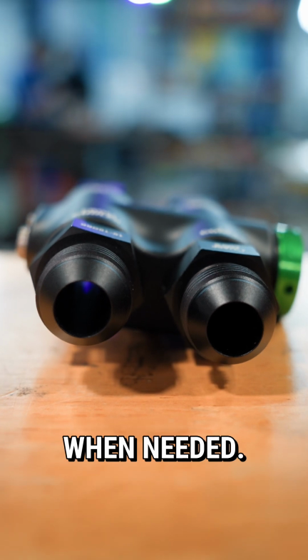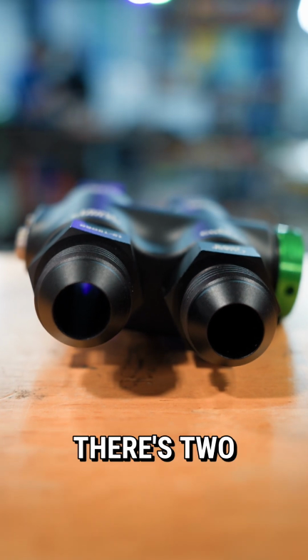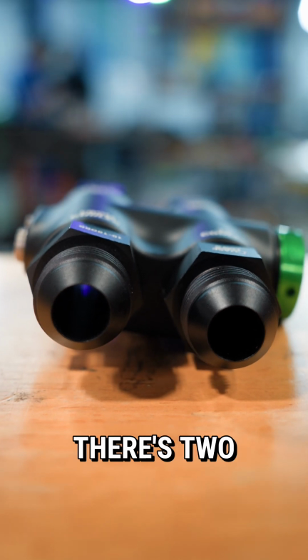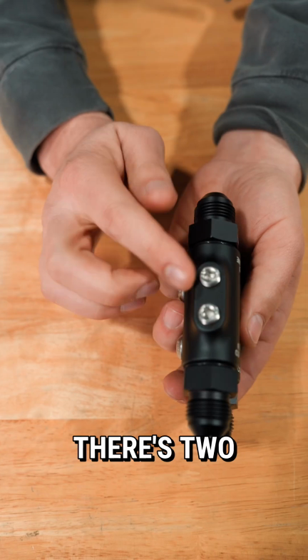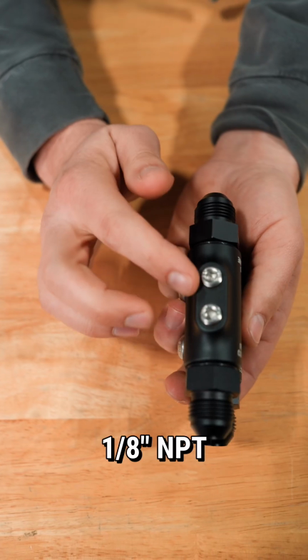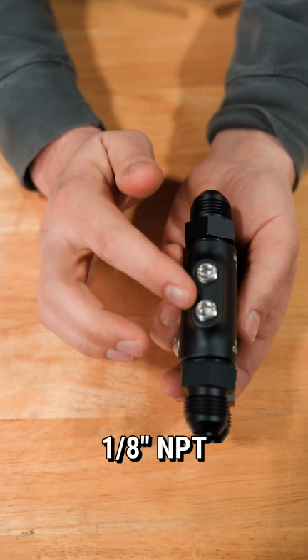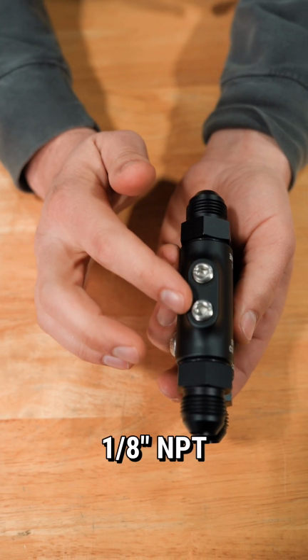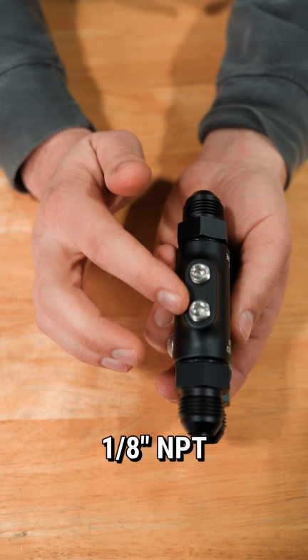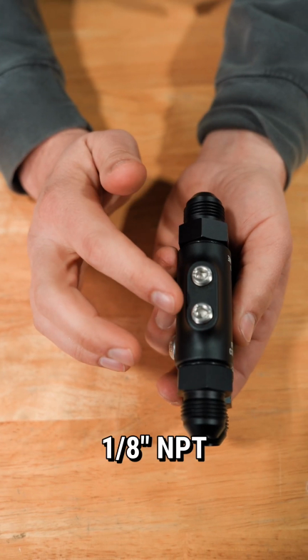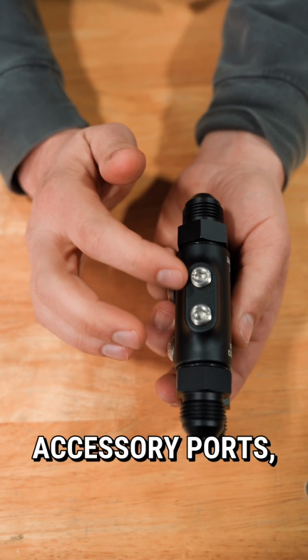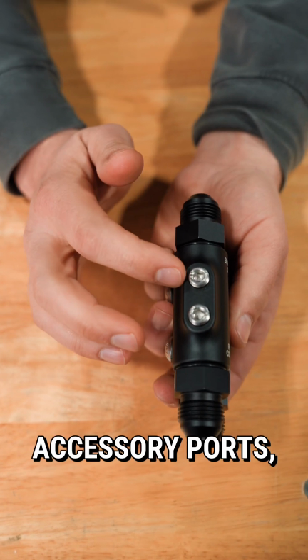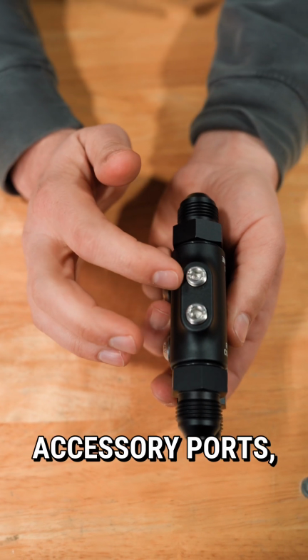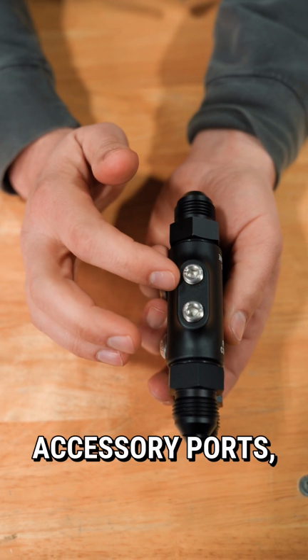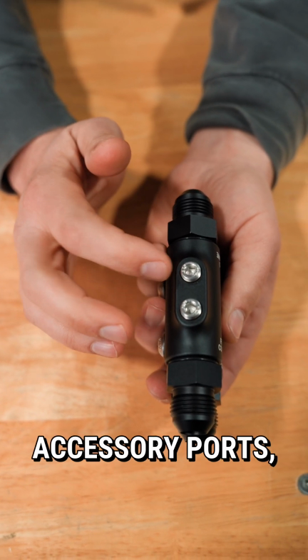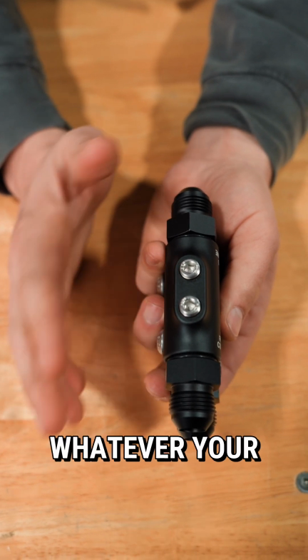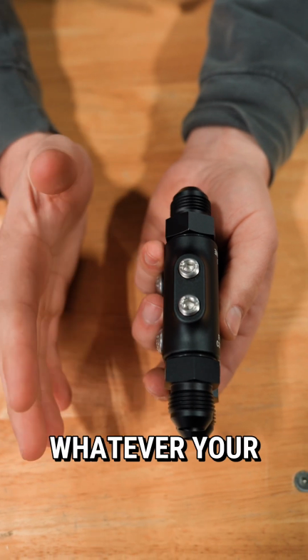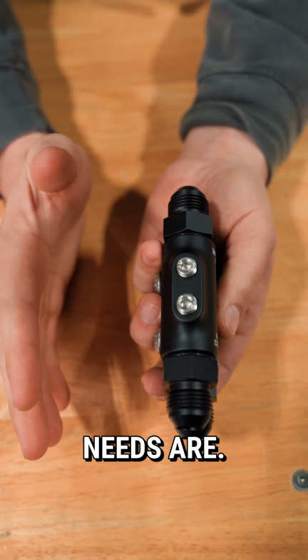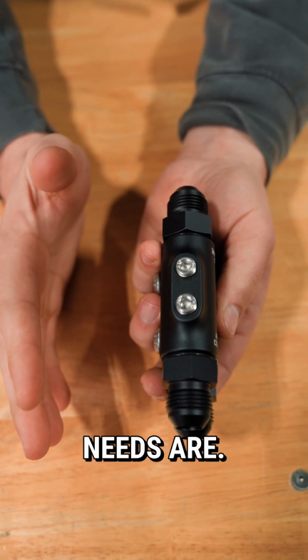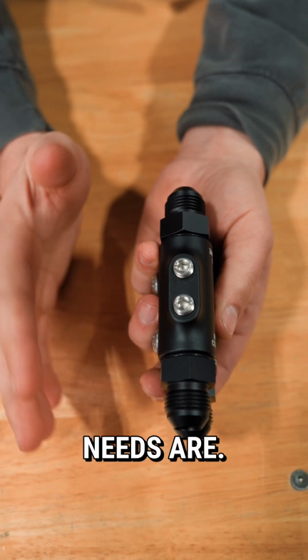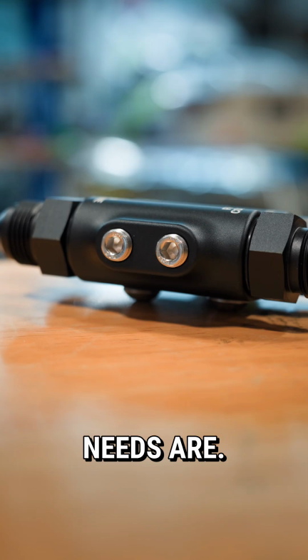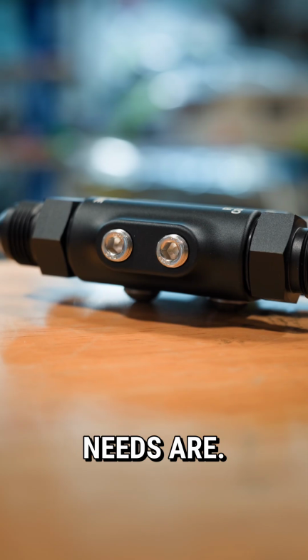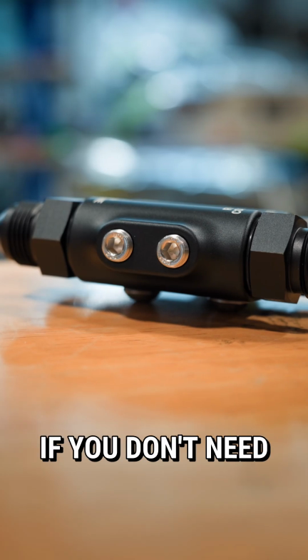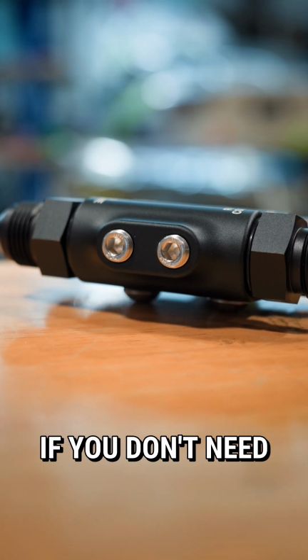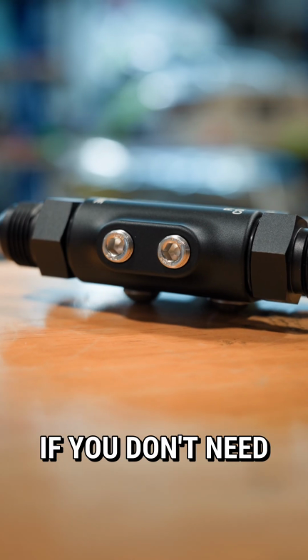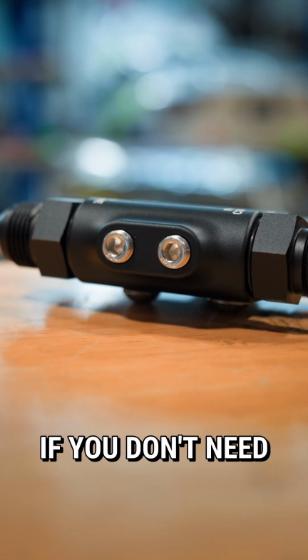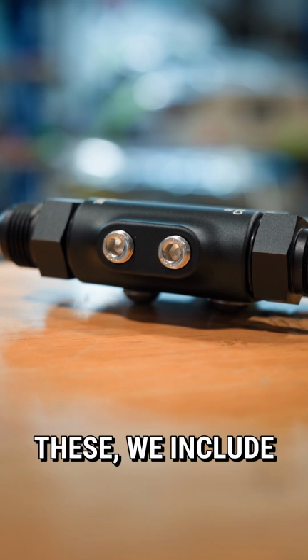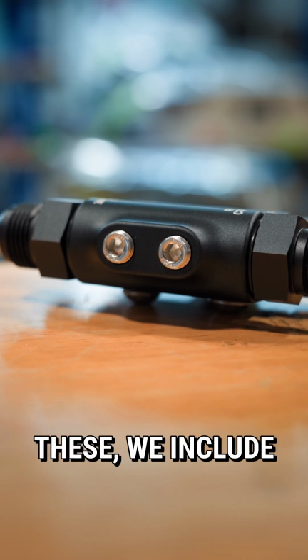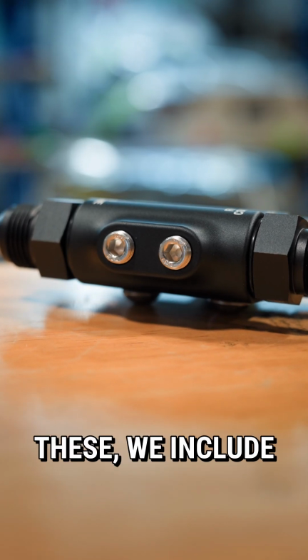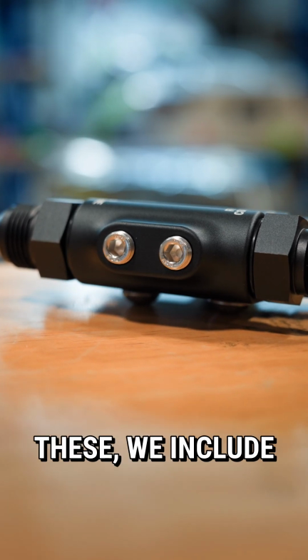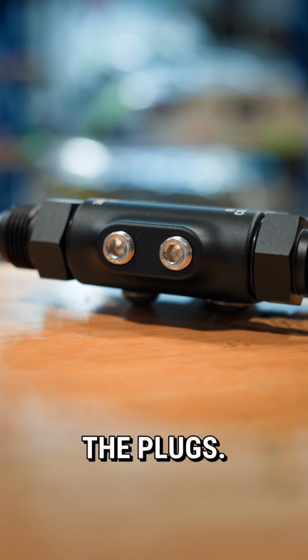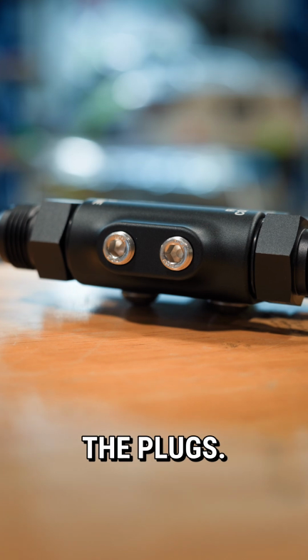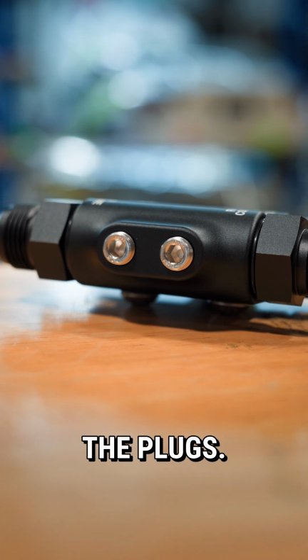There are two 1/8-inch NPT accessory ports for whatever your needs are. If you don't need these, we include the plugs.